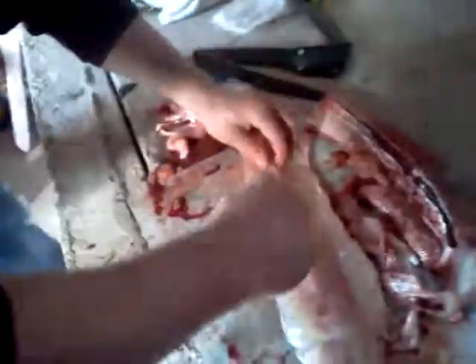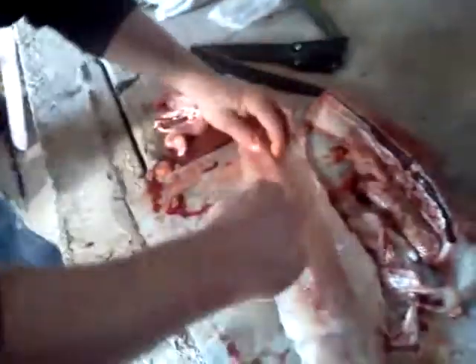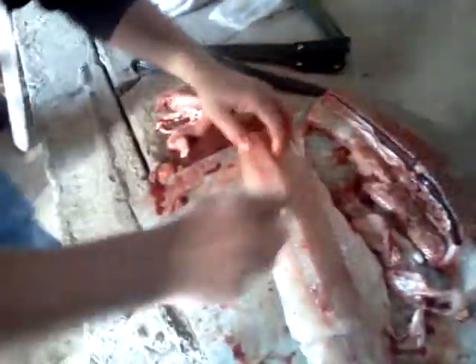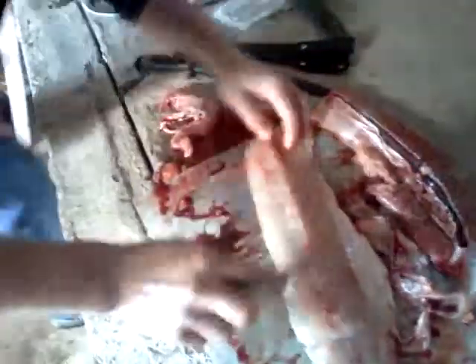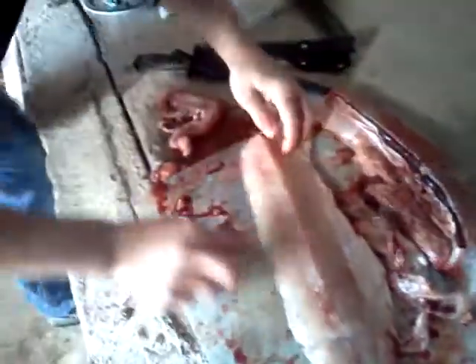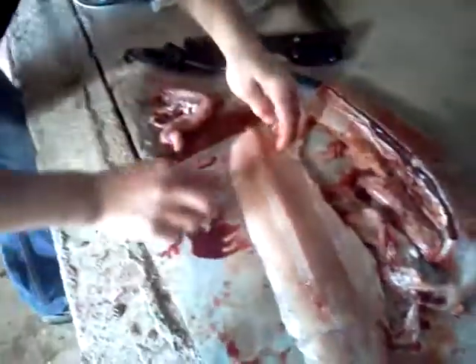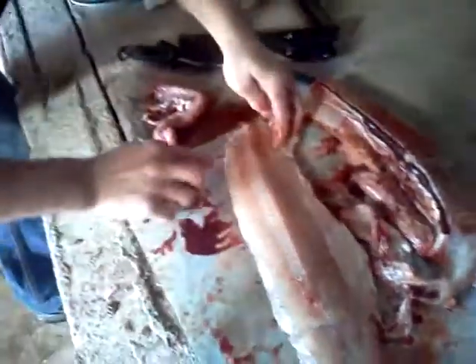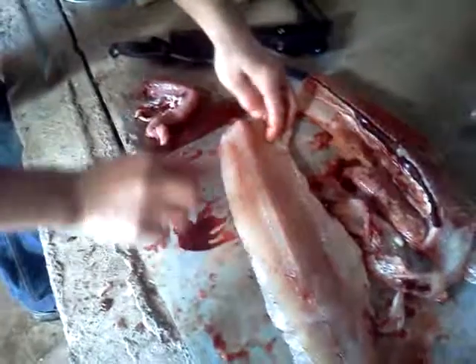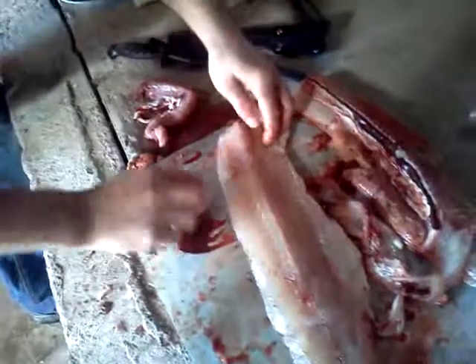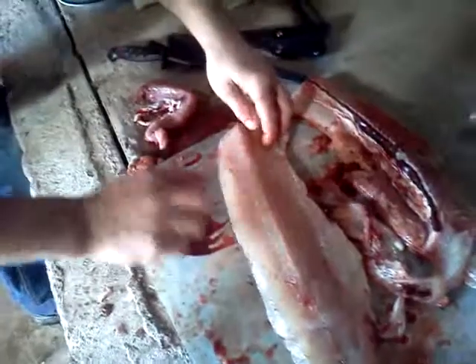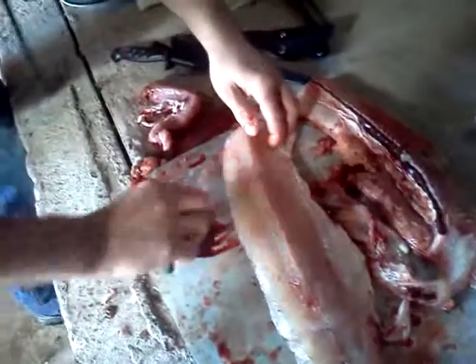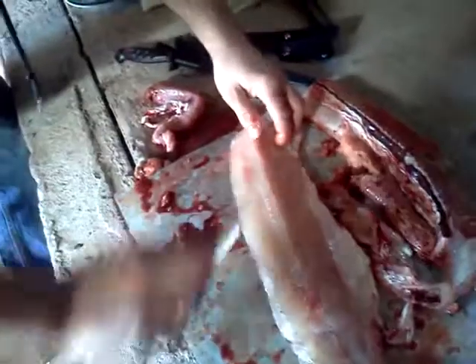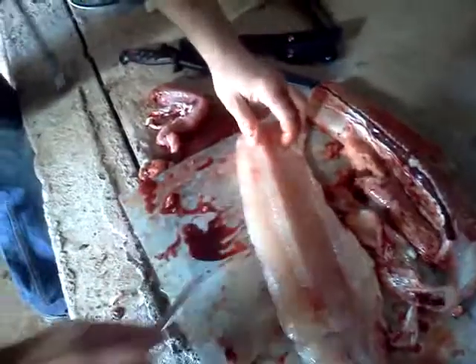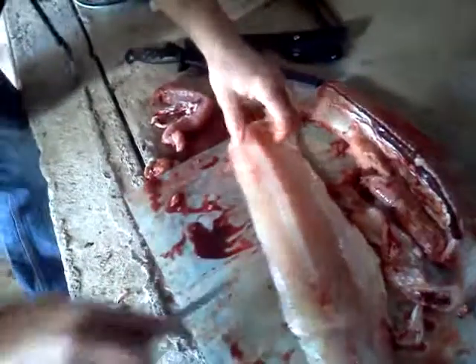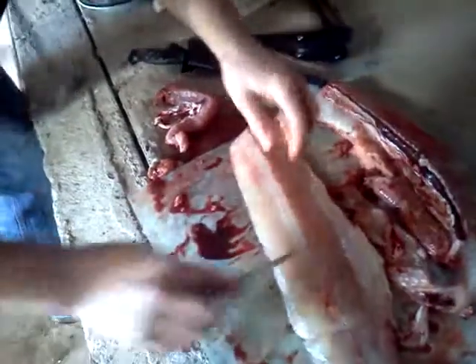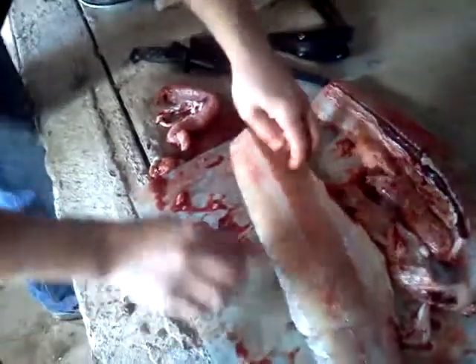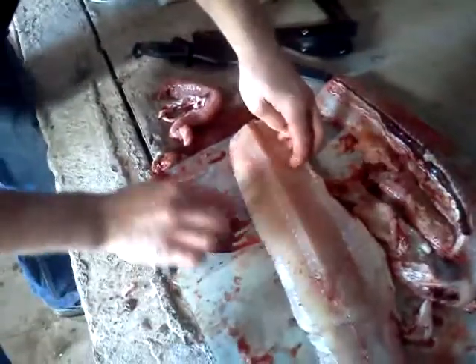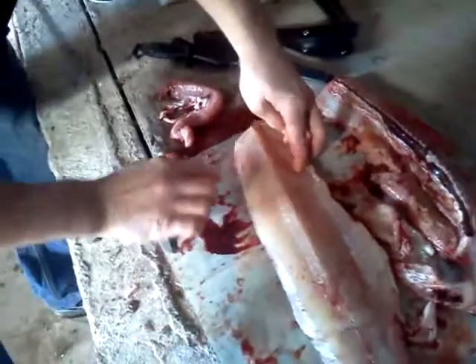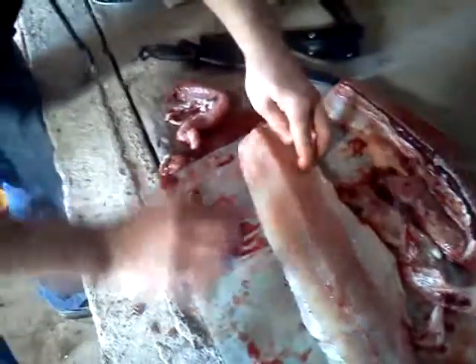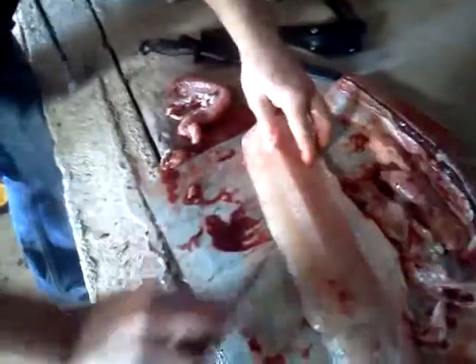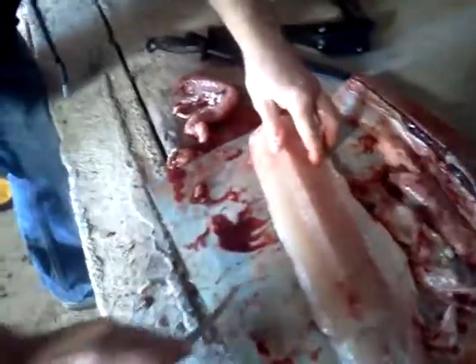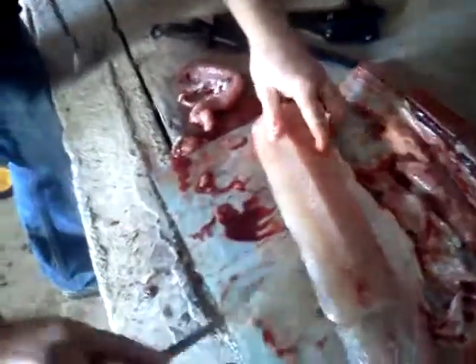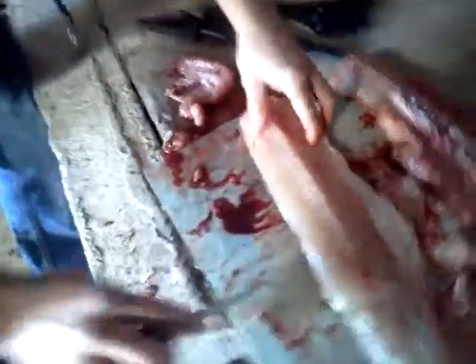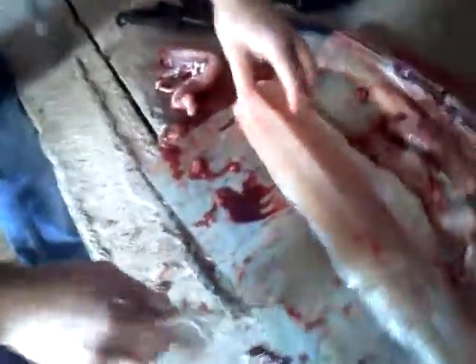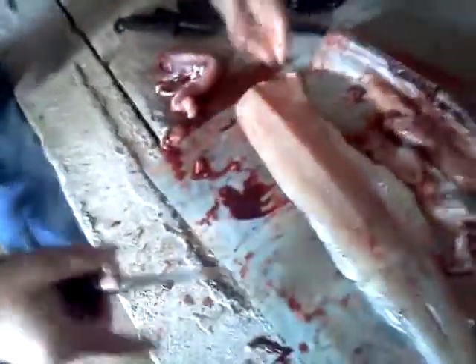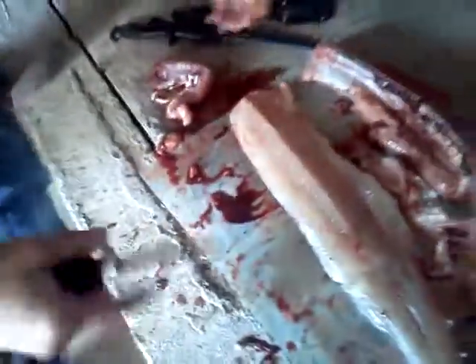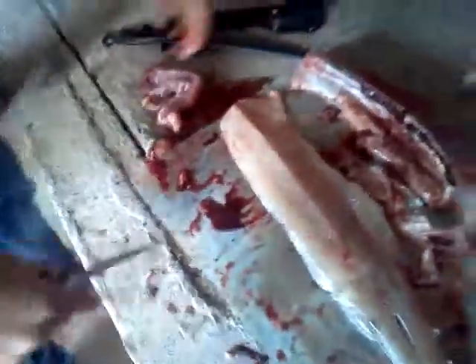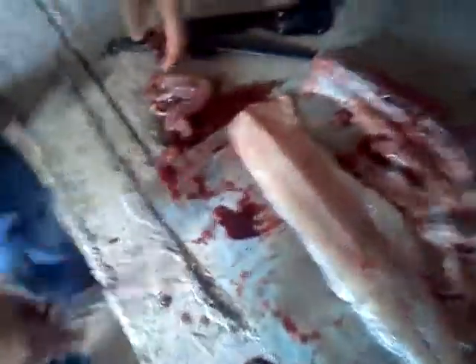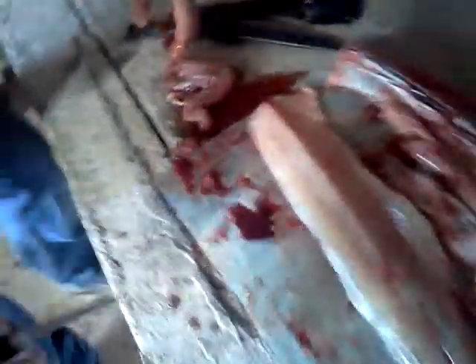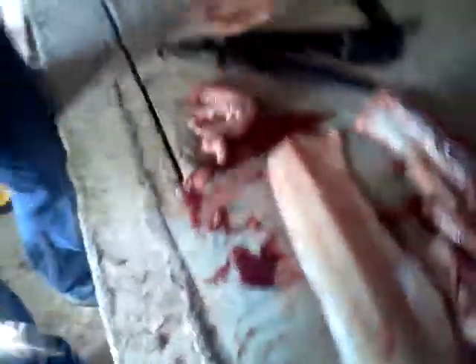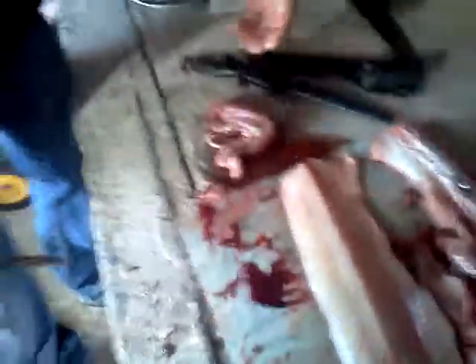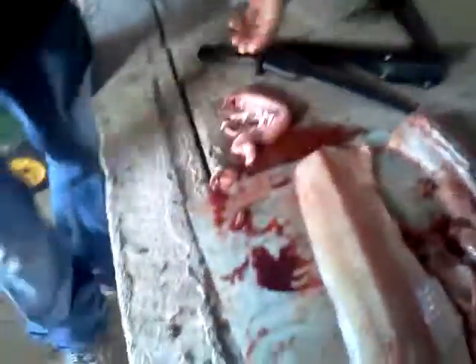Clean that blood off so you can see what you're working with here a little bit.